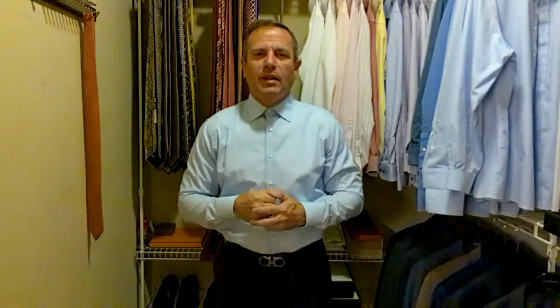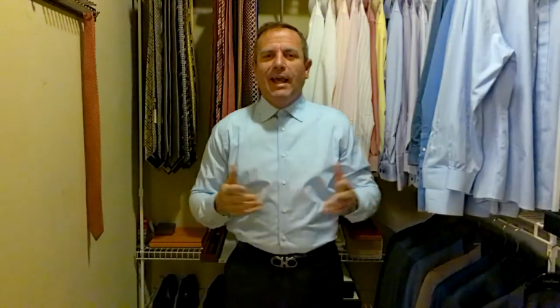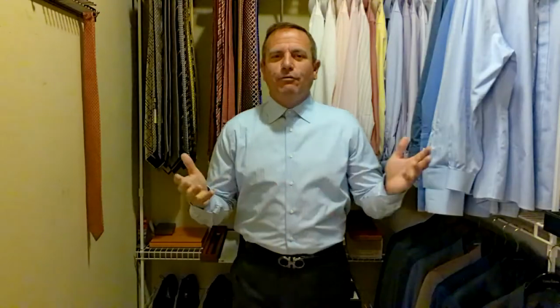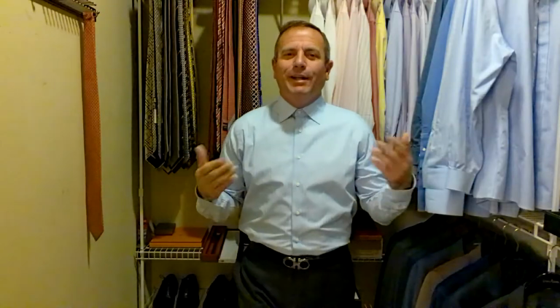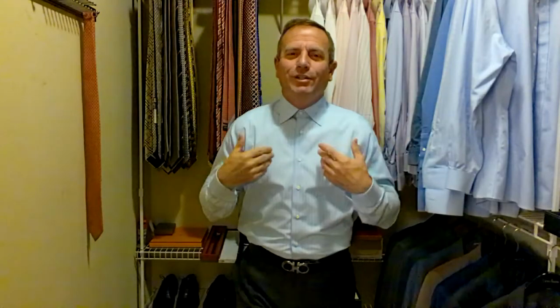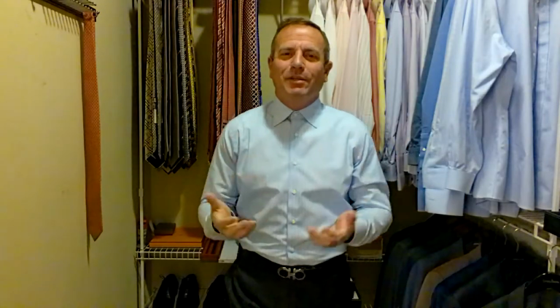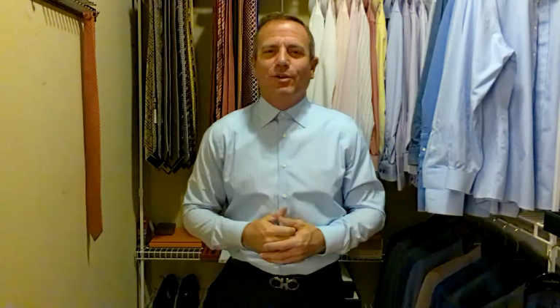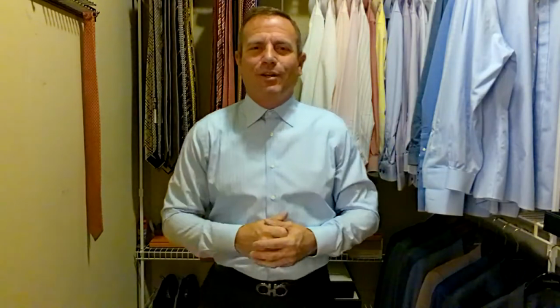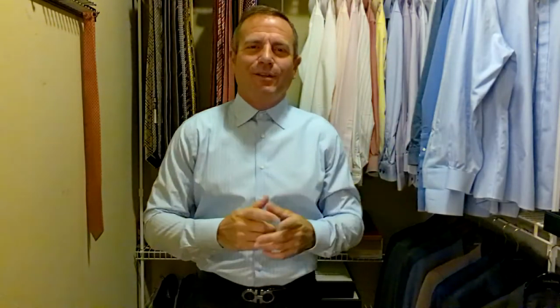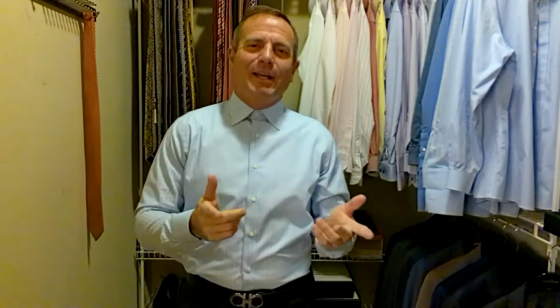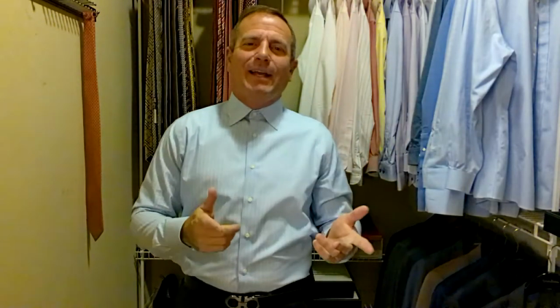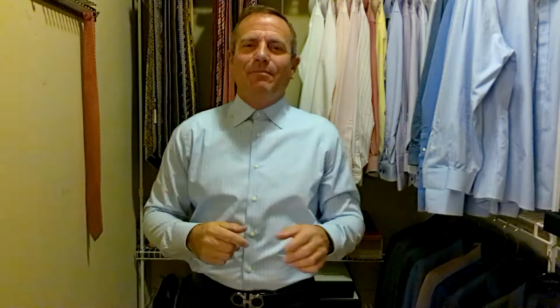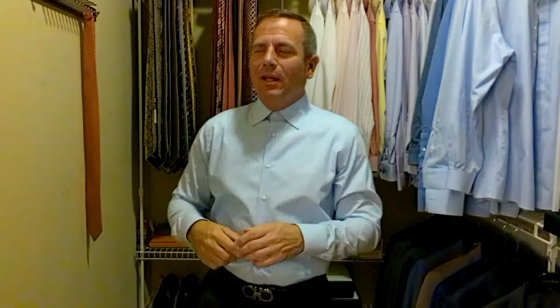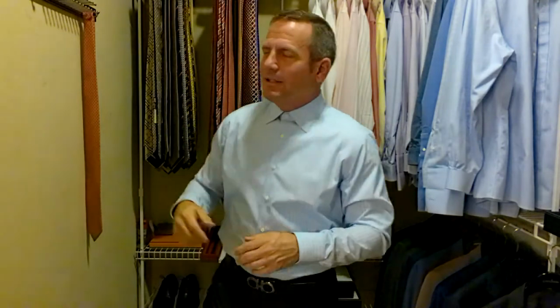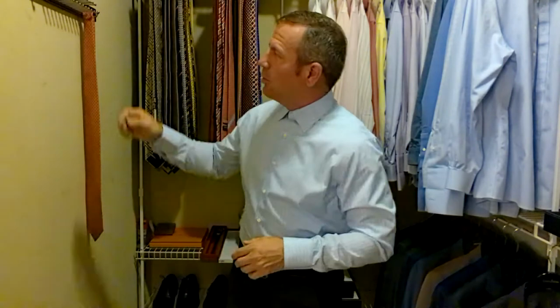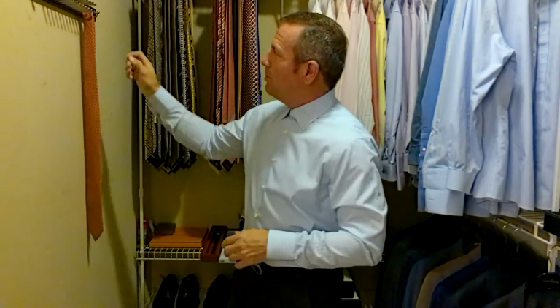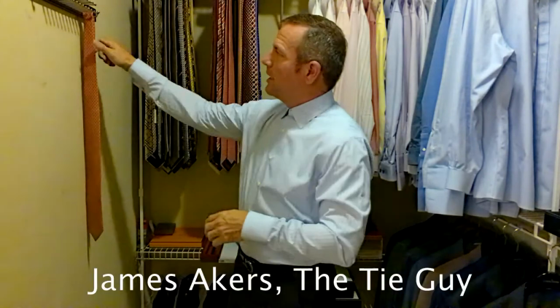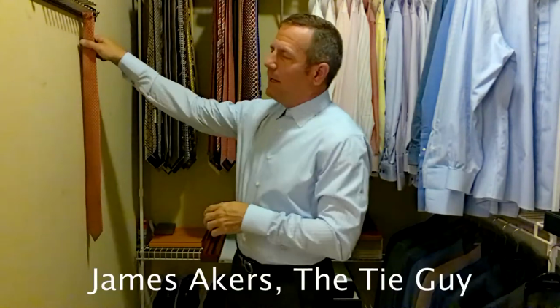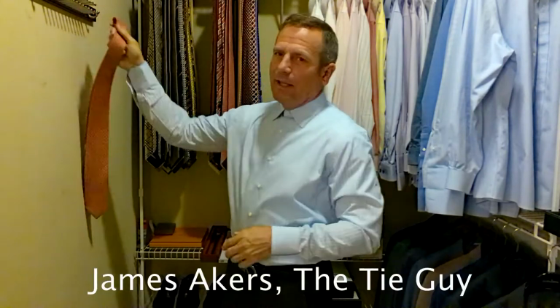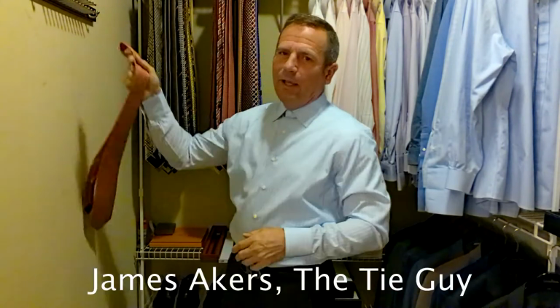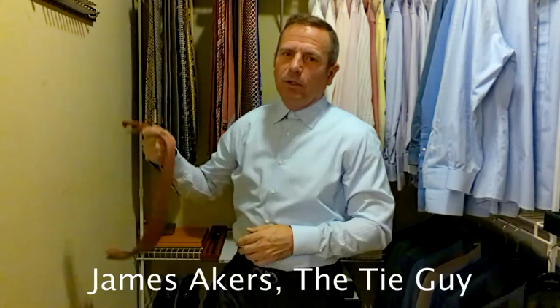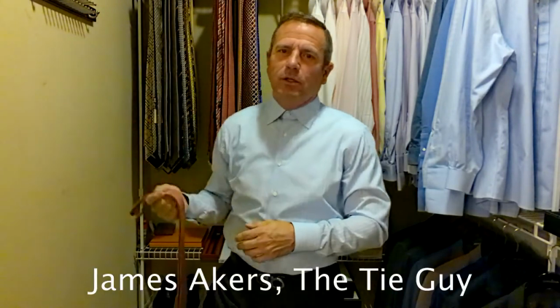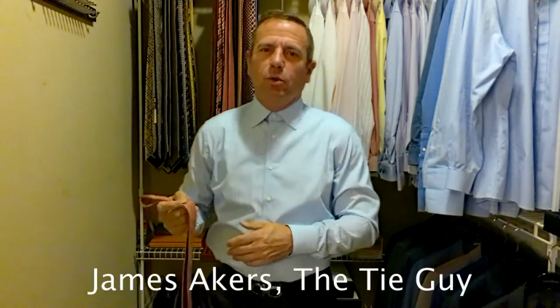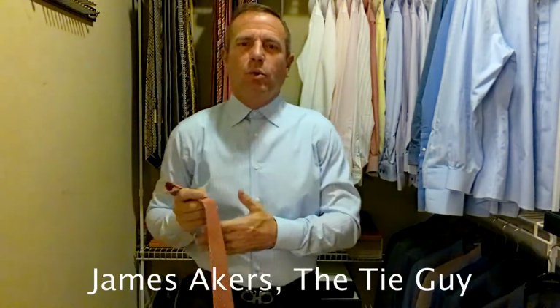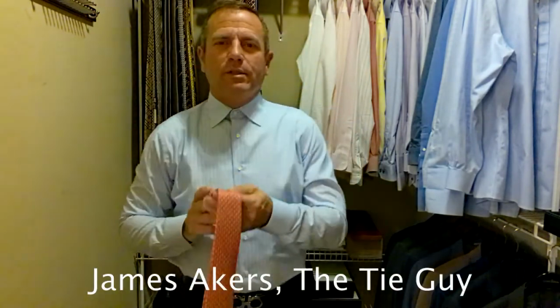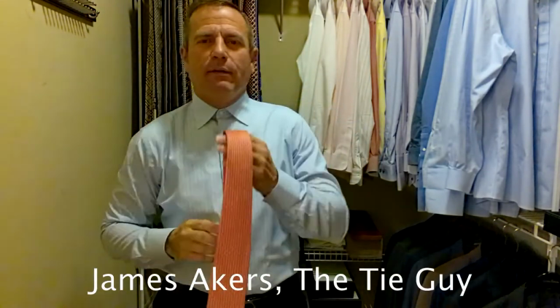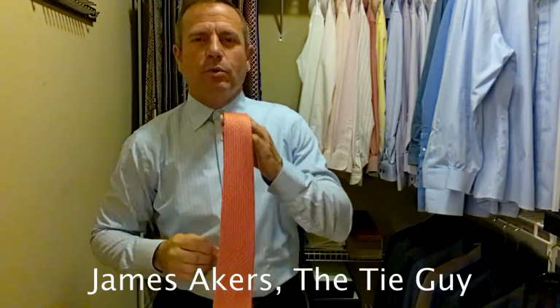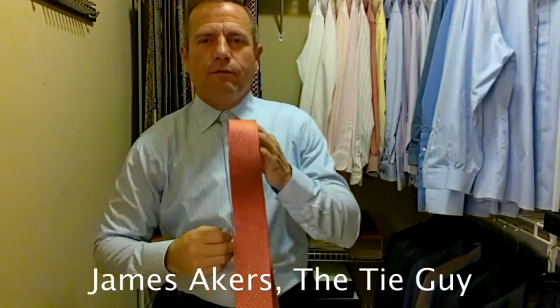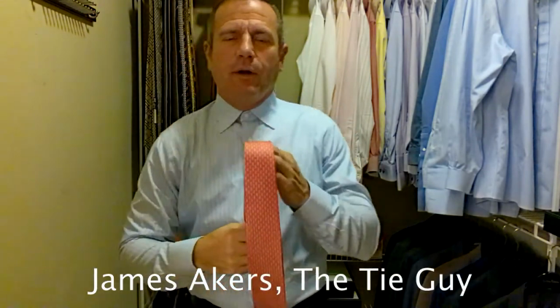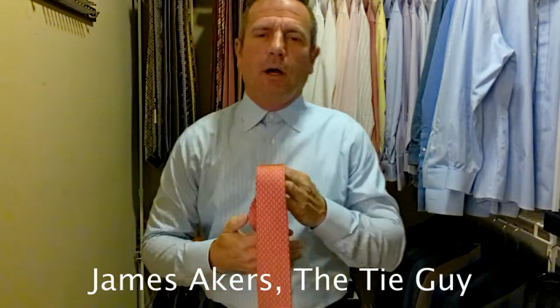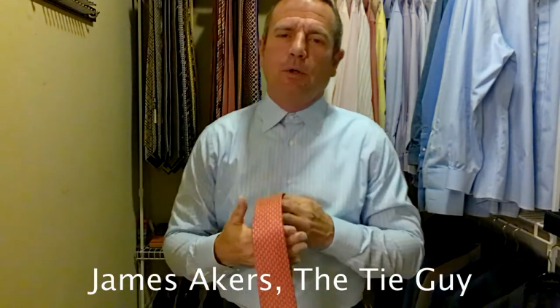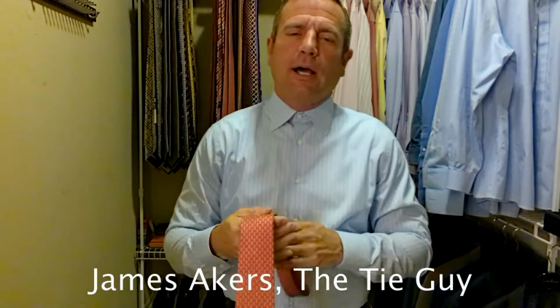Hey everybody, James Akers here, the Tie Guy. Today we're going to be tying a really cool Salvatore Ferragamo tie.